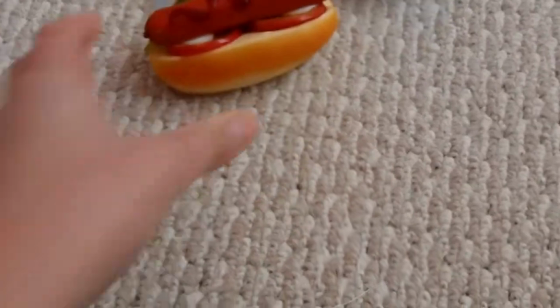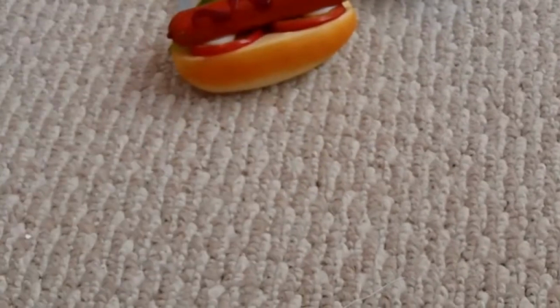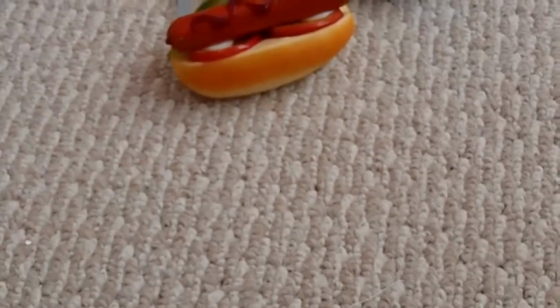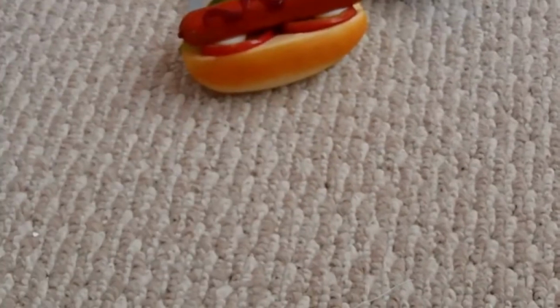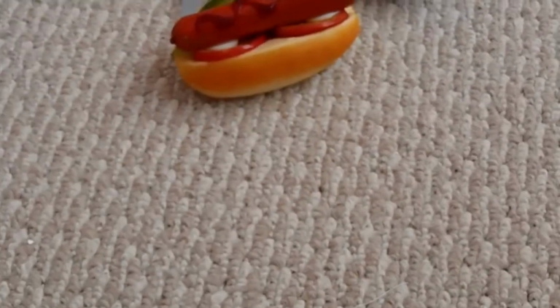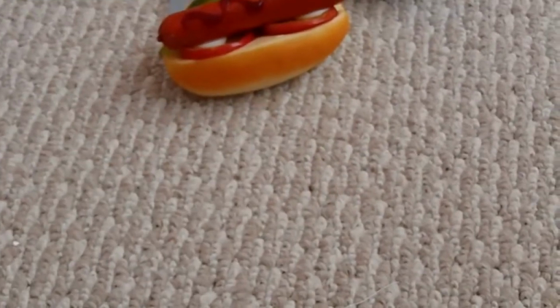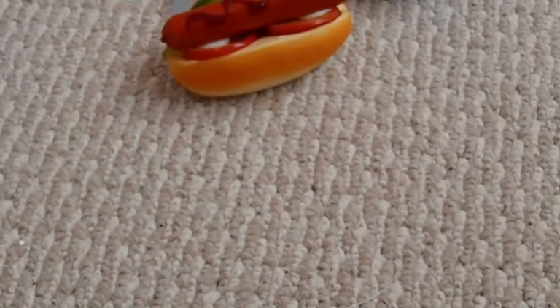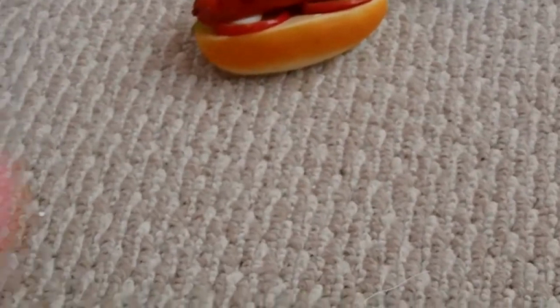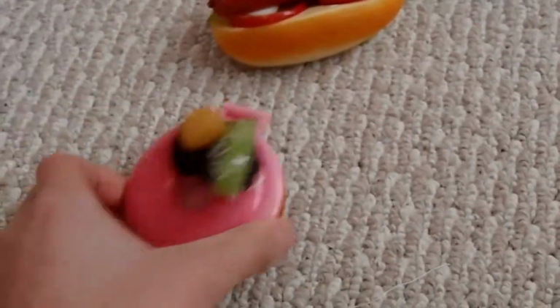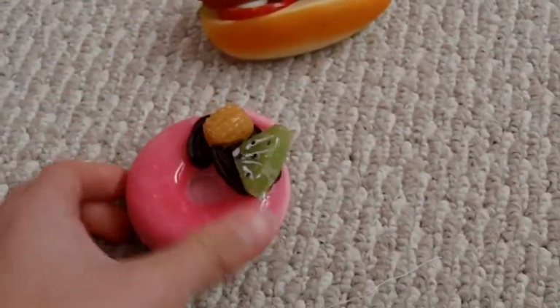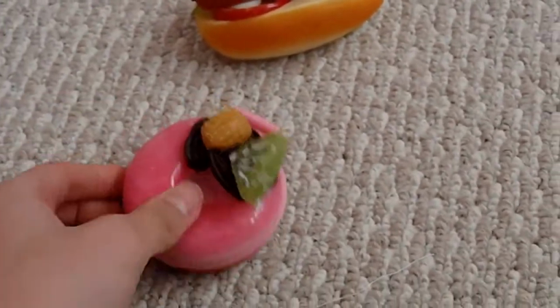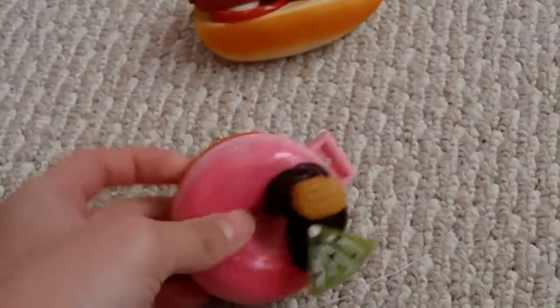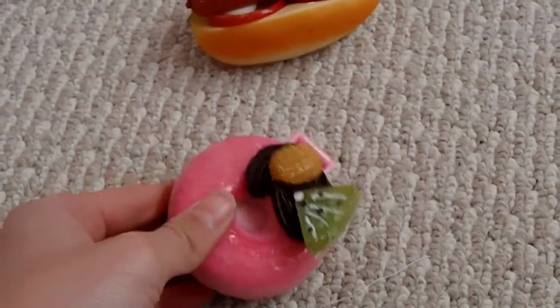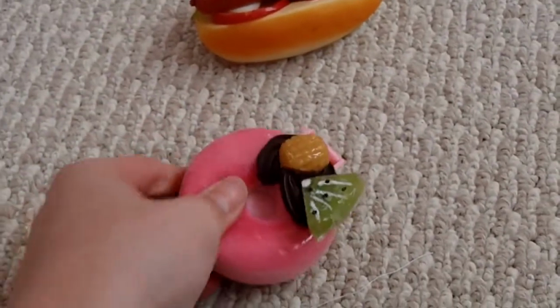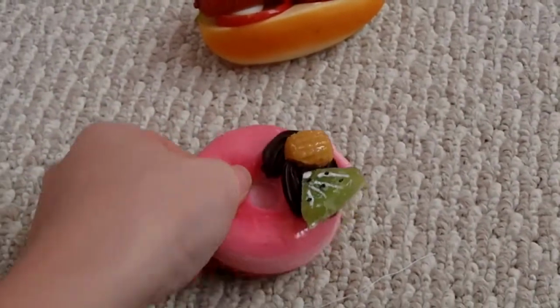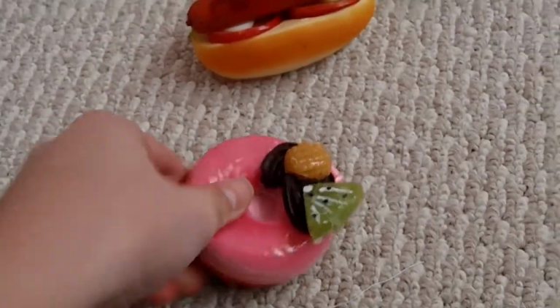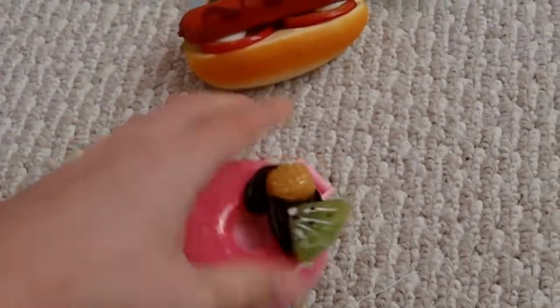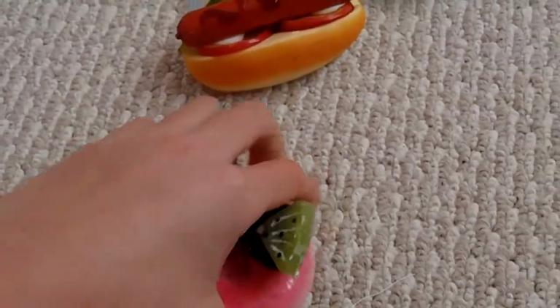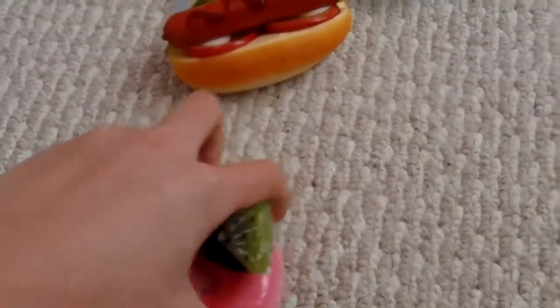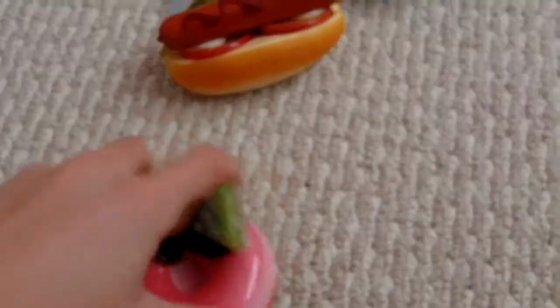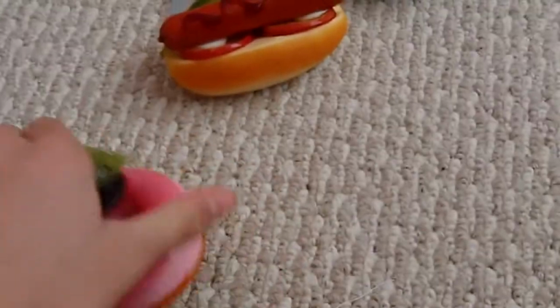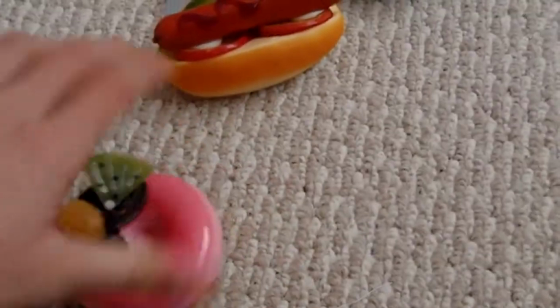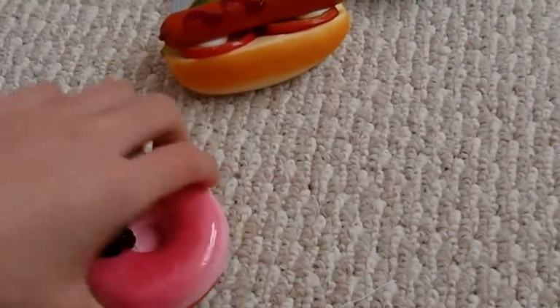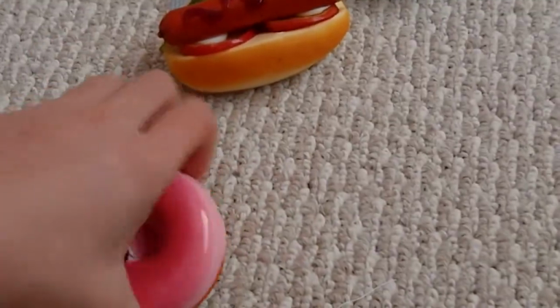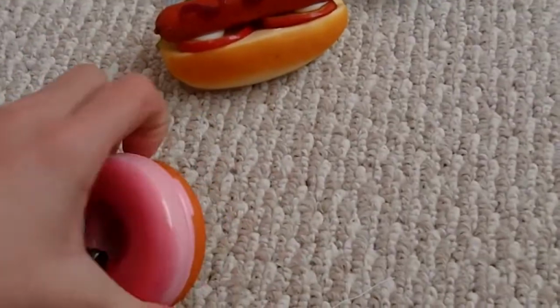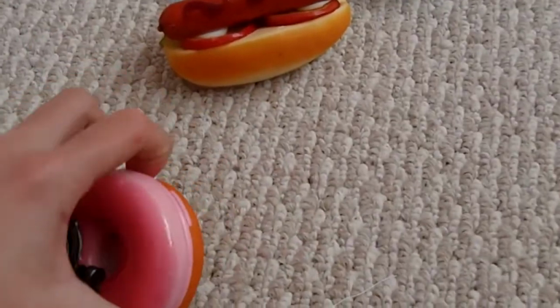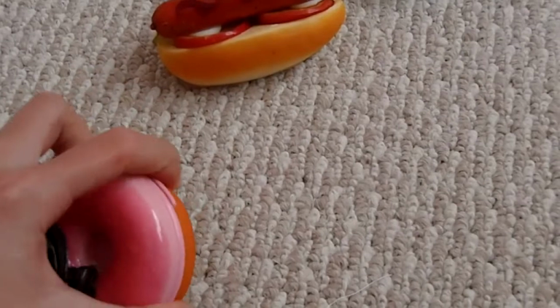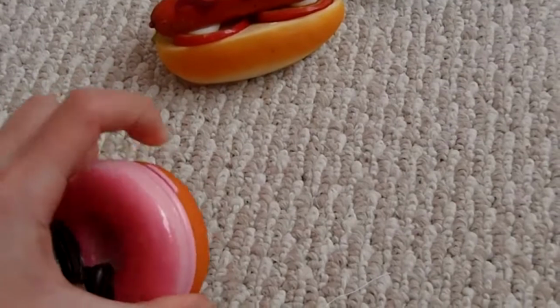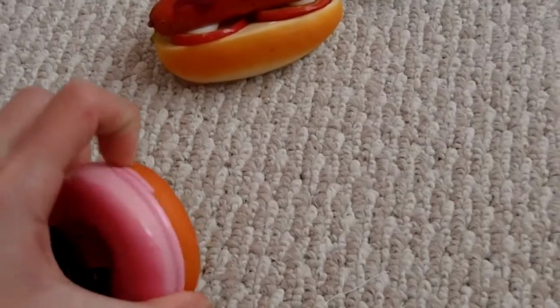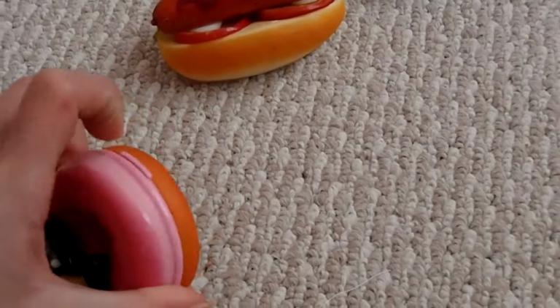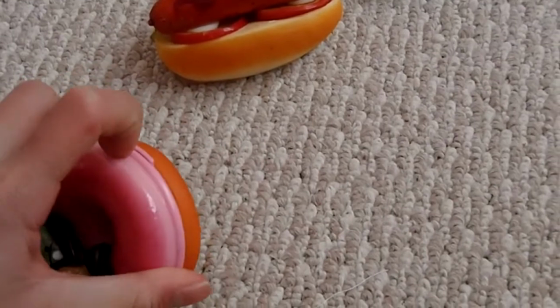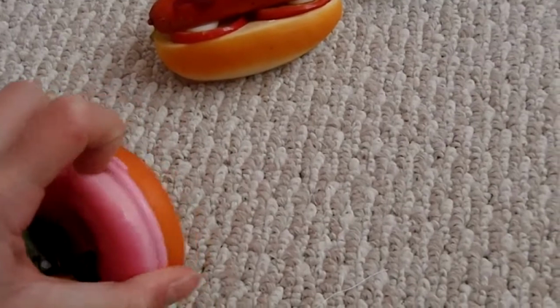Then I got this donut mirror squishy and it's a mirror.